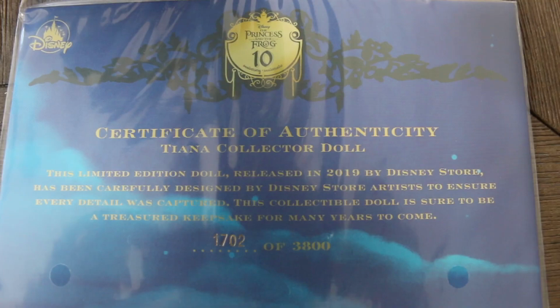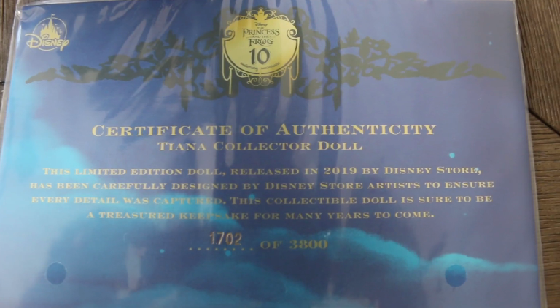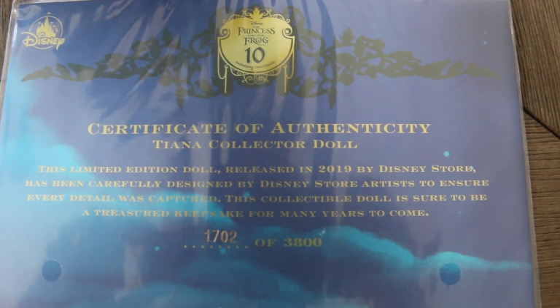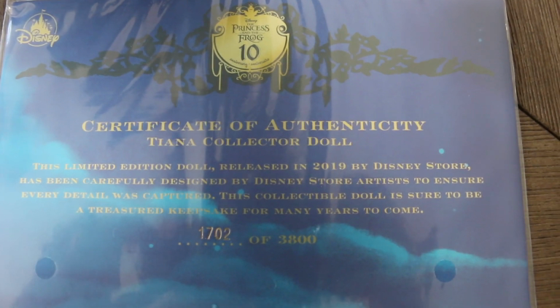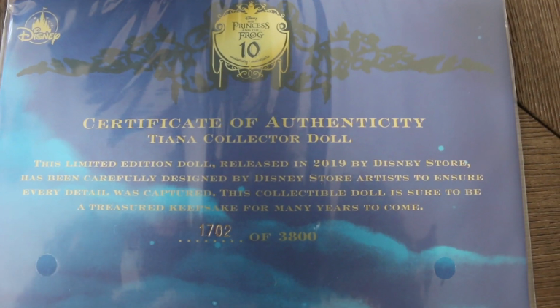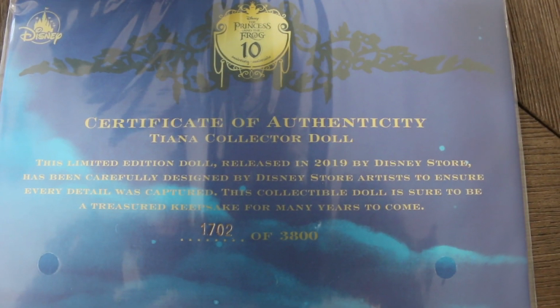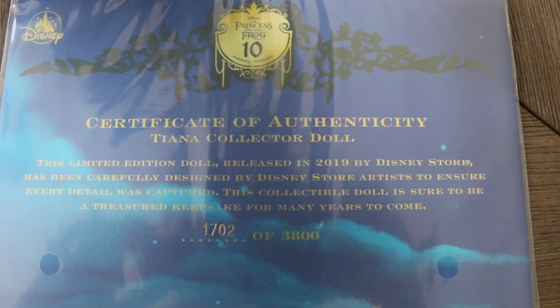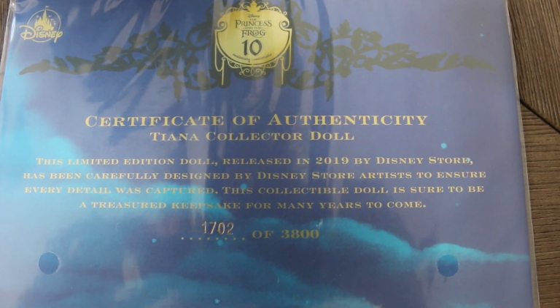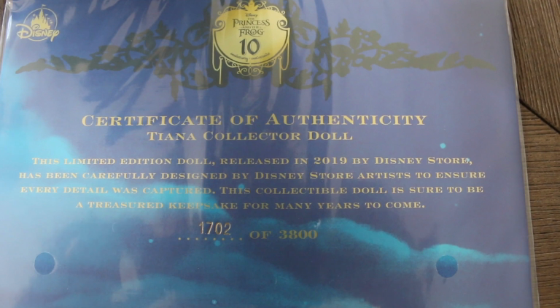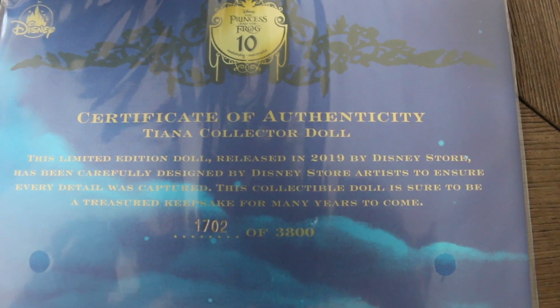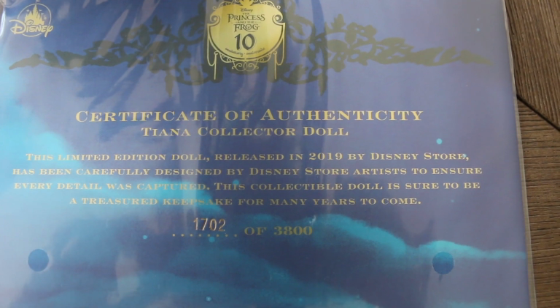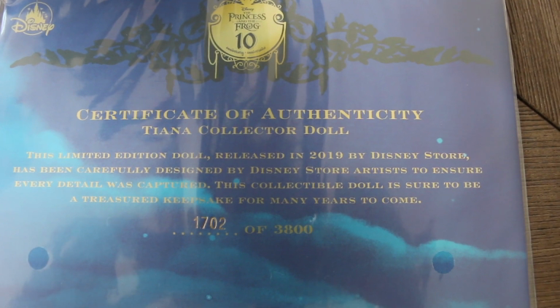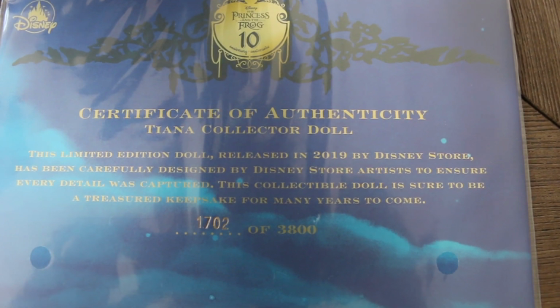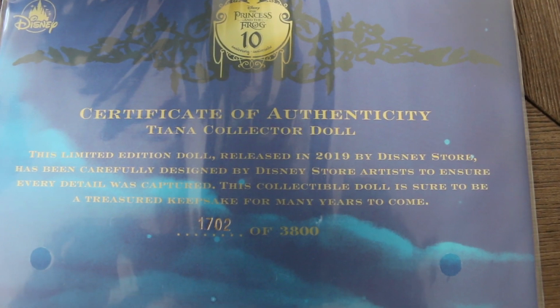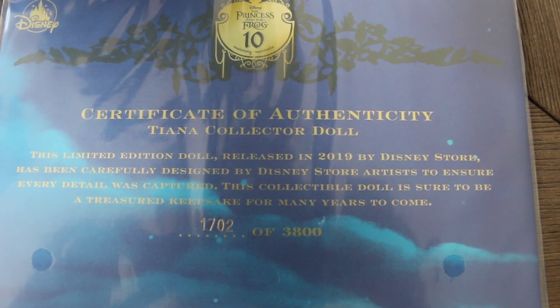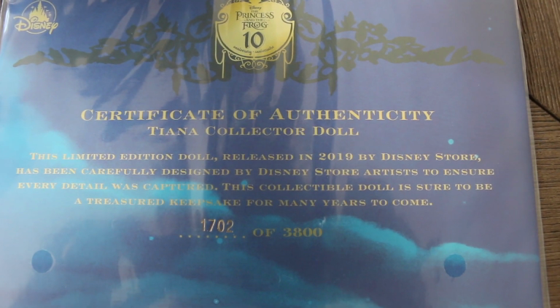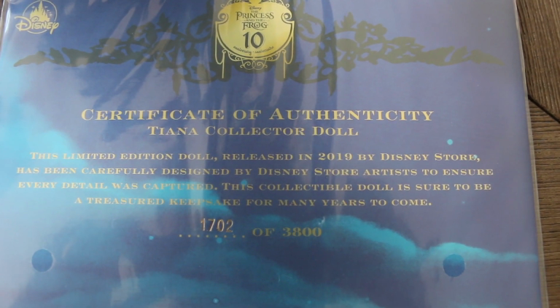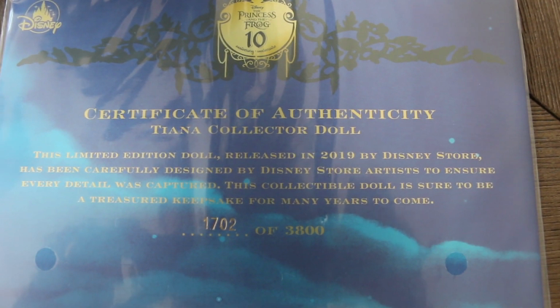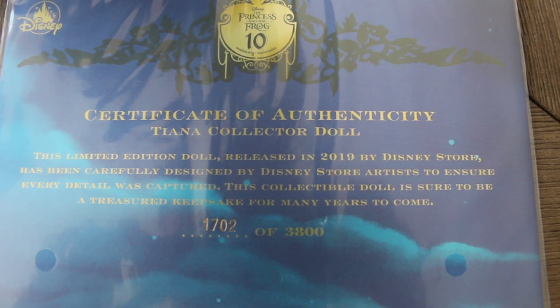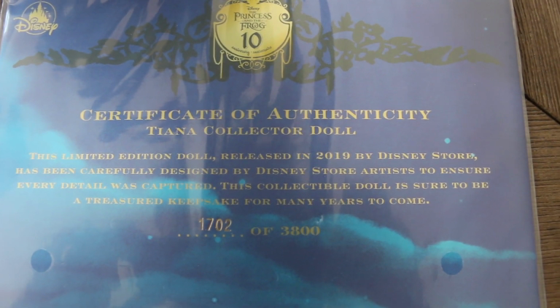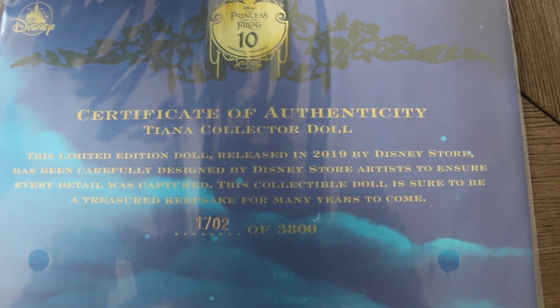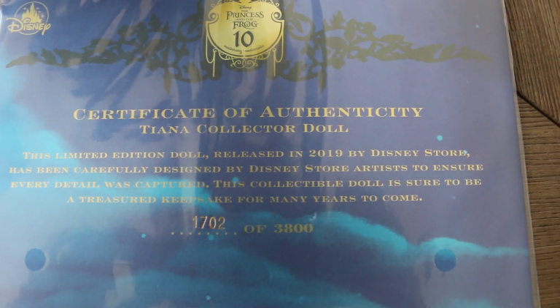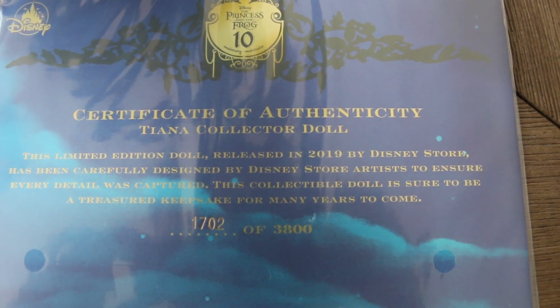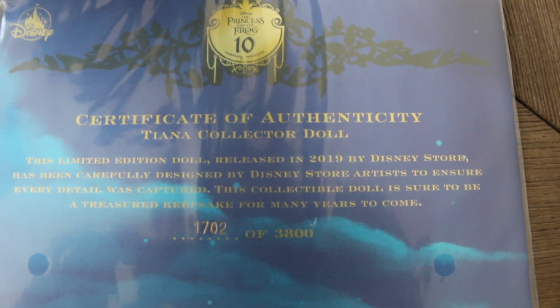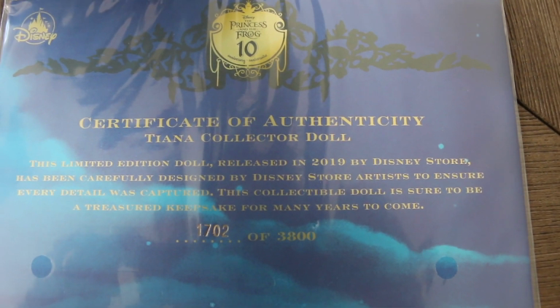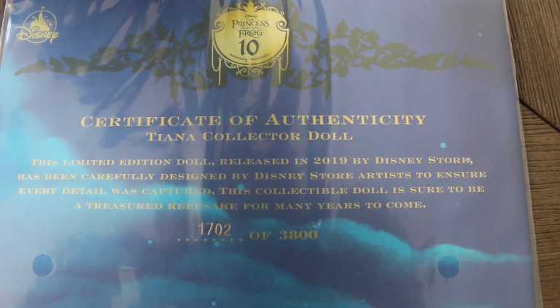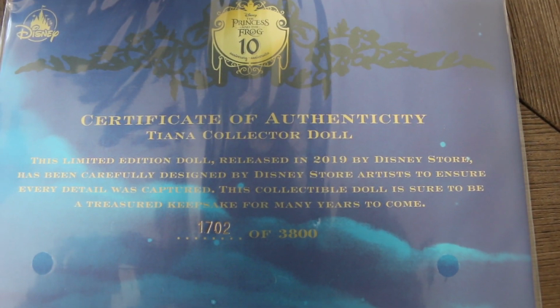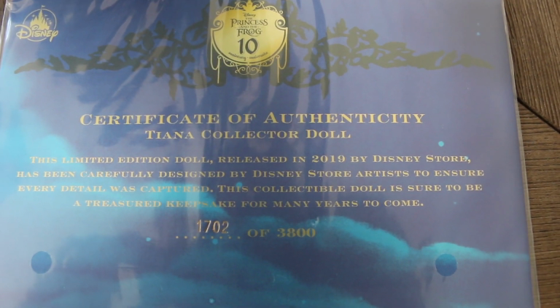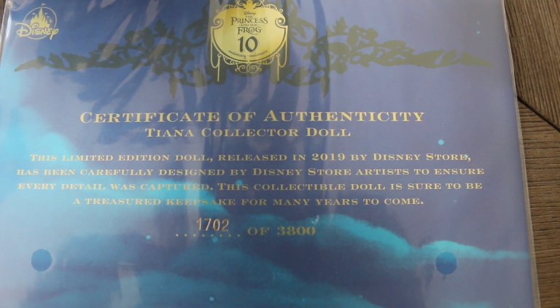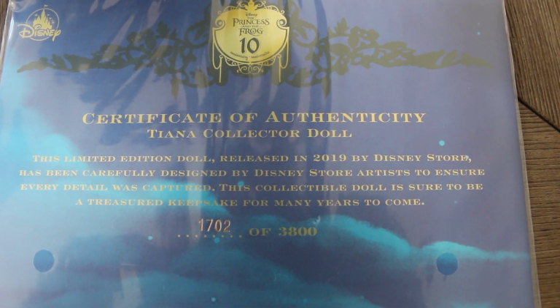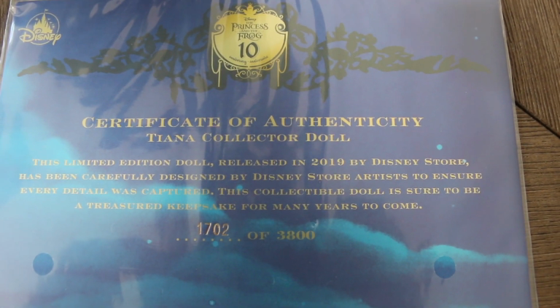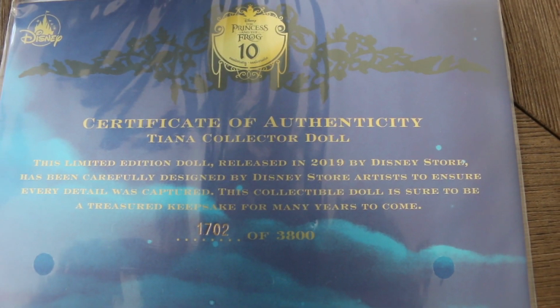Here is Tiana's Certificate of Authenticity. She's number 1,702 of 3,800.